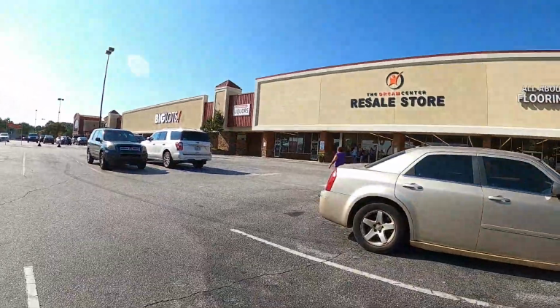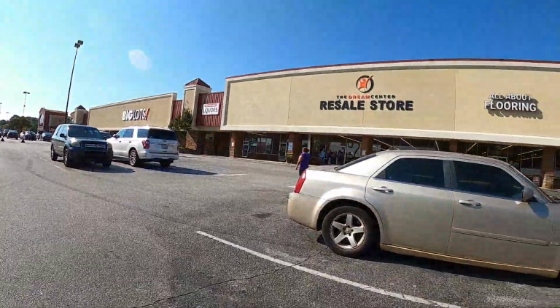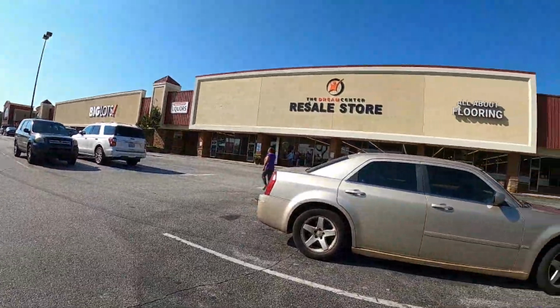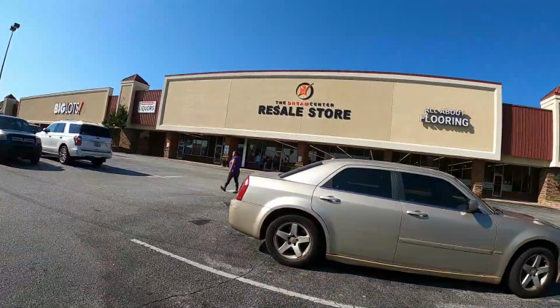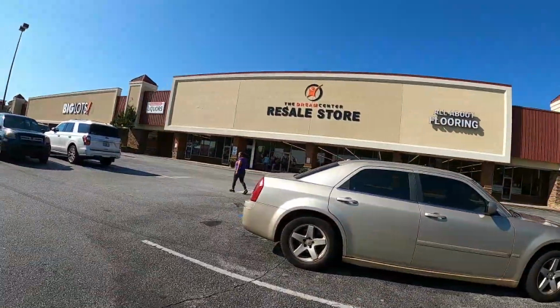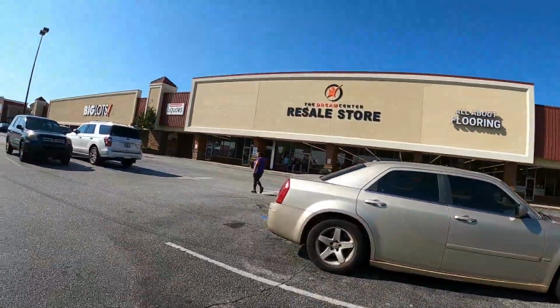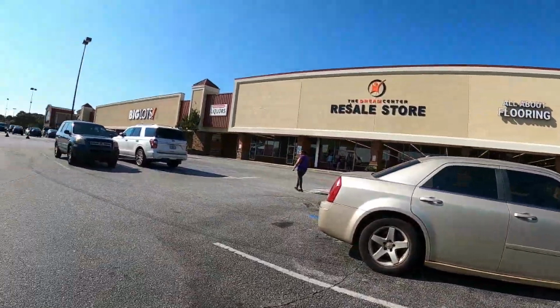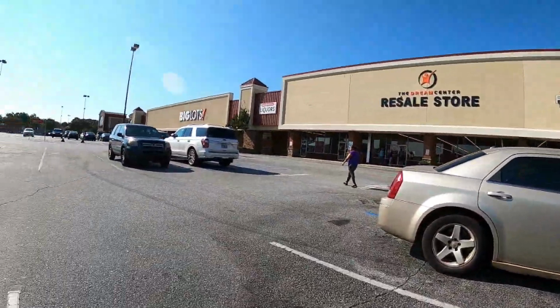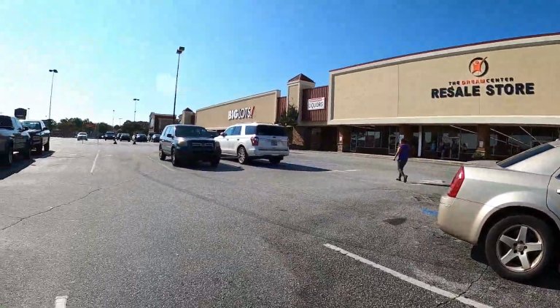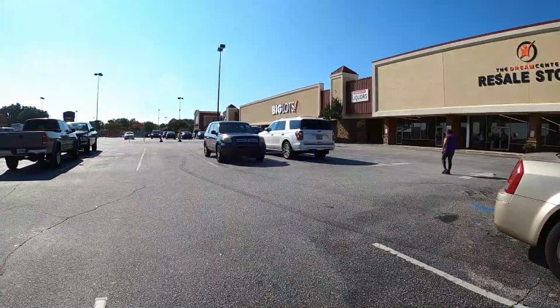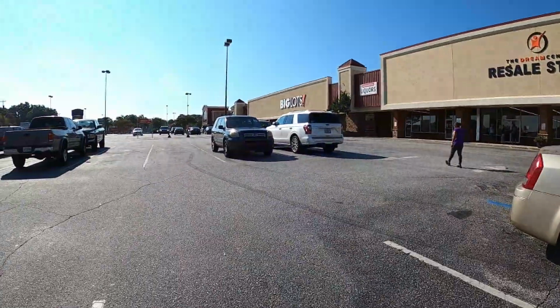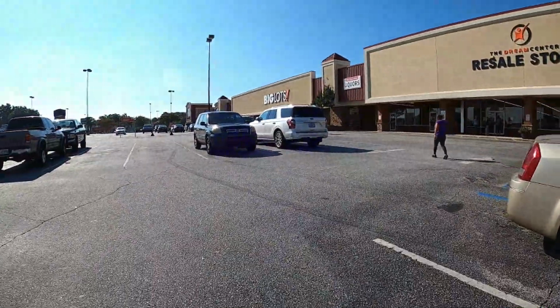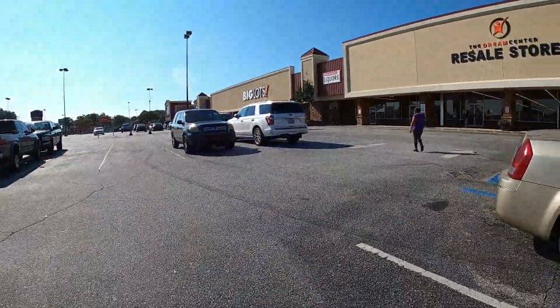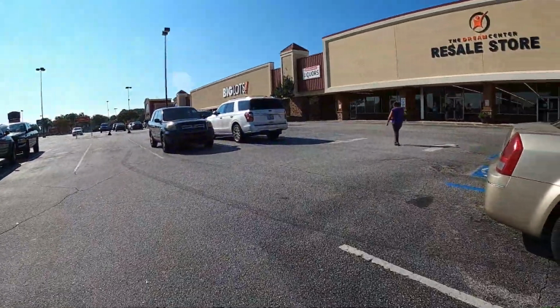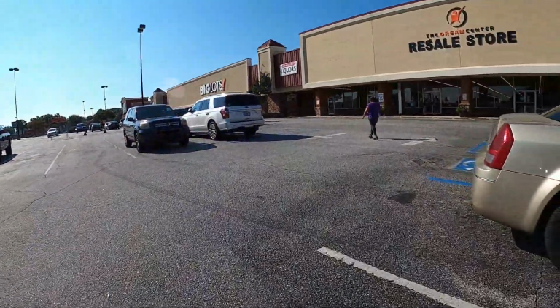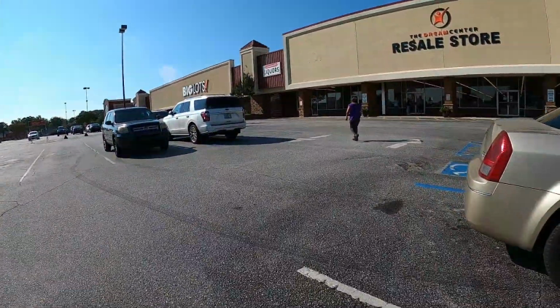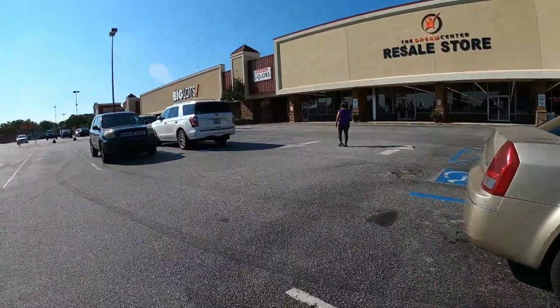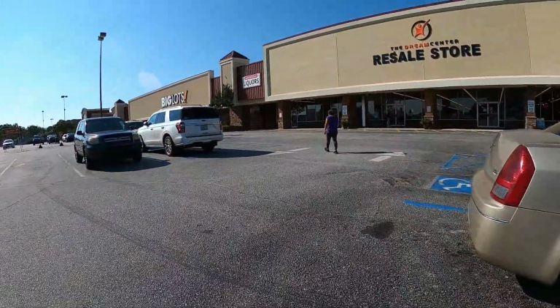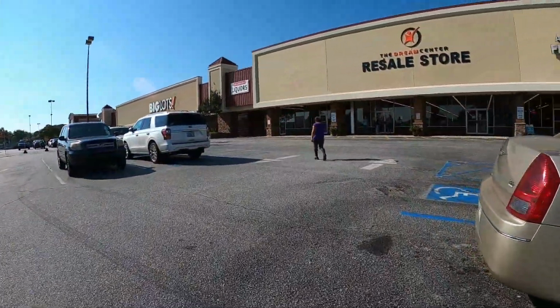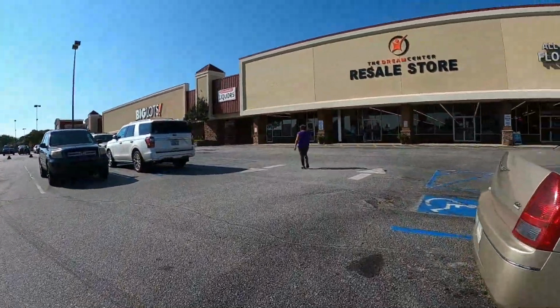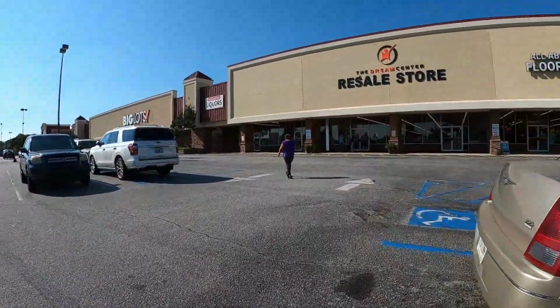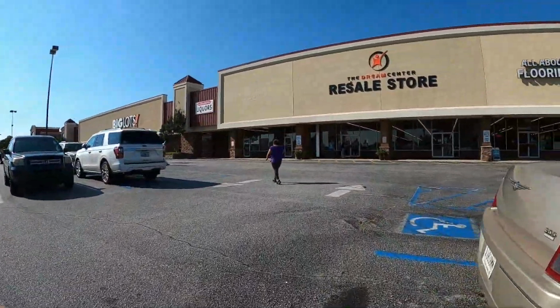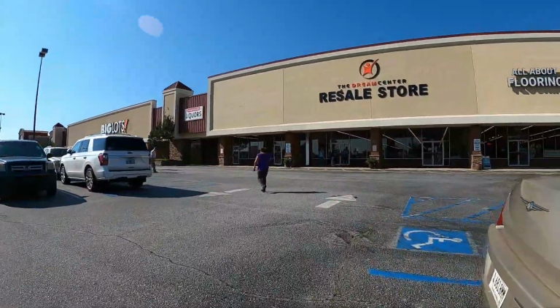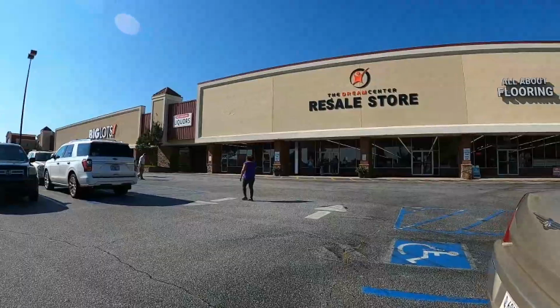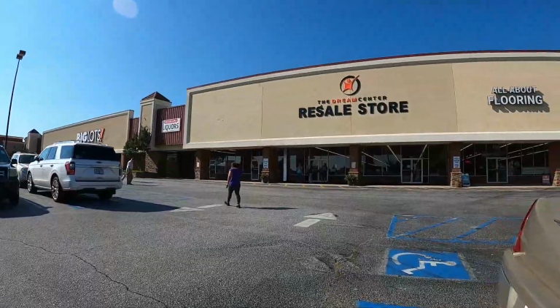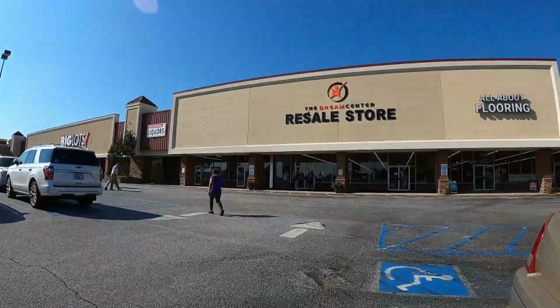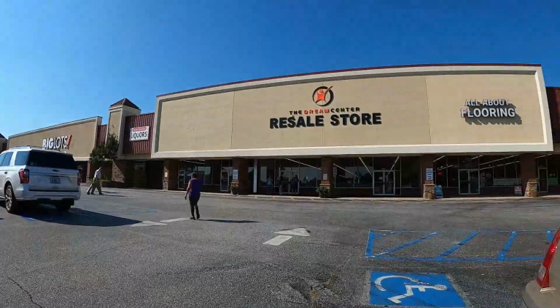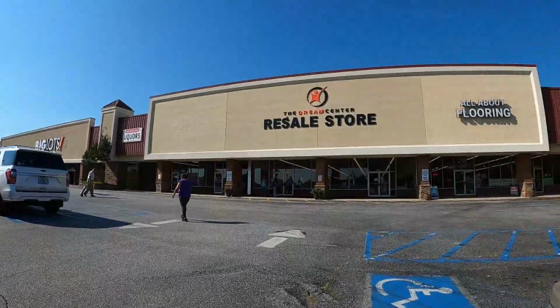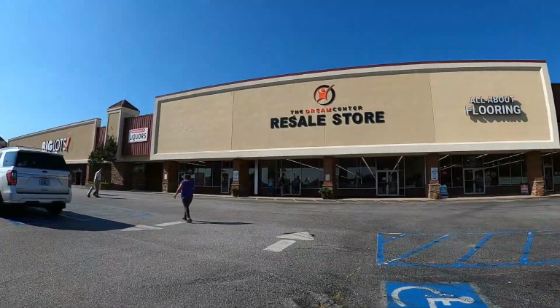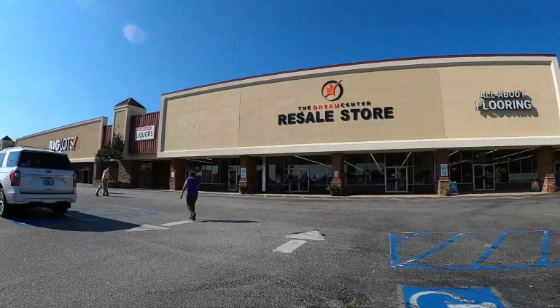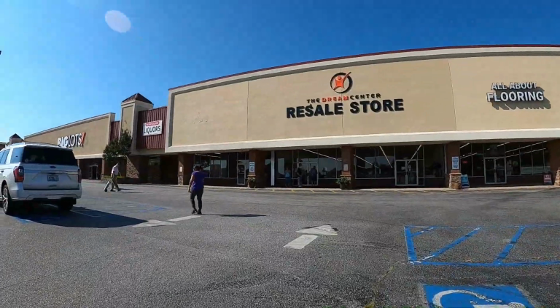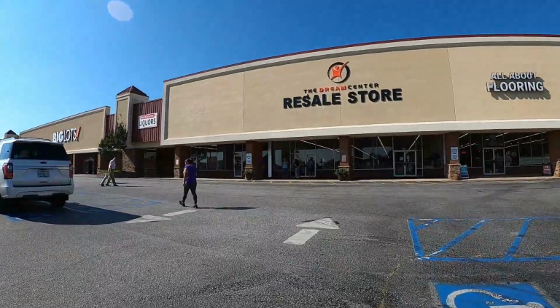Next up — the Dream Center Resale Store. Let's go.